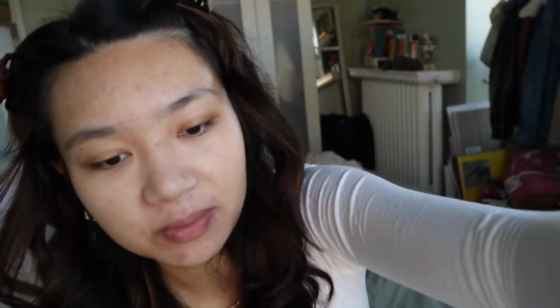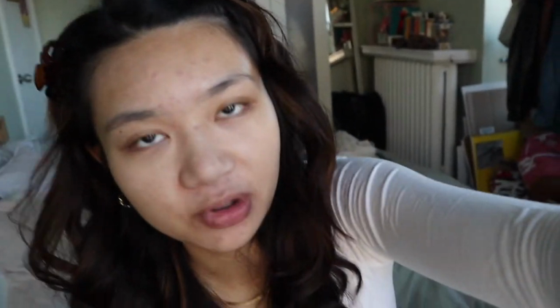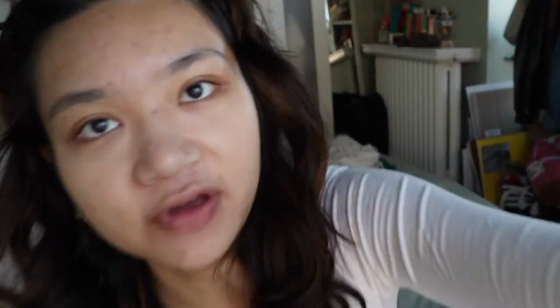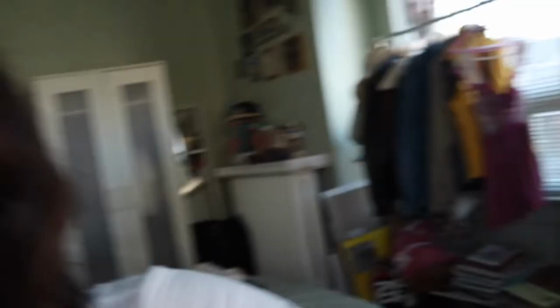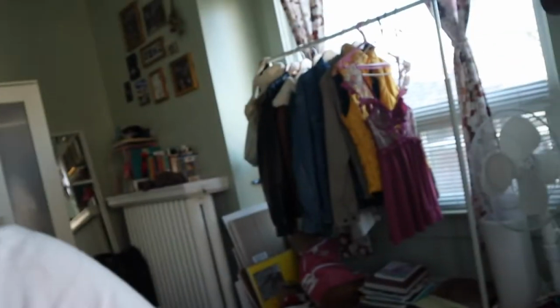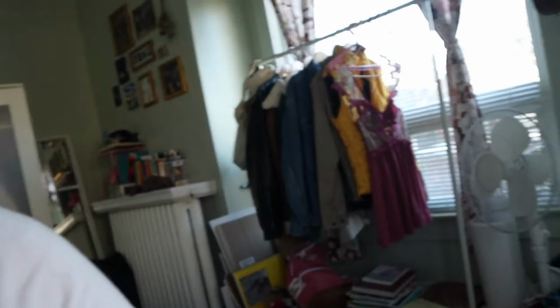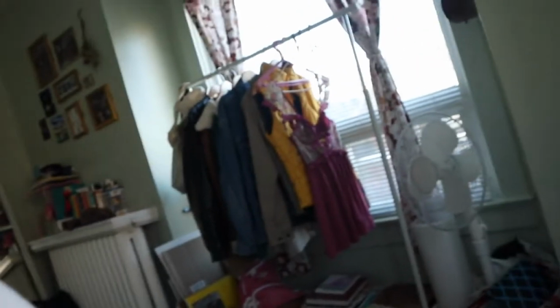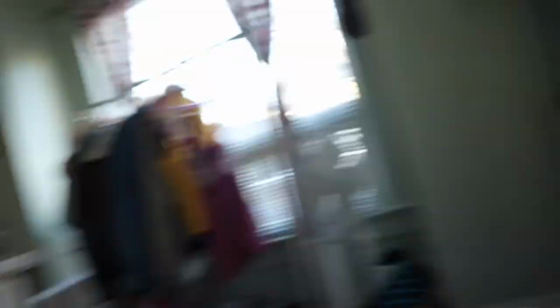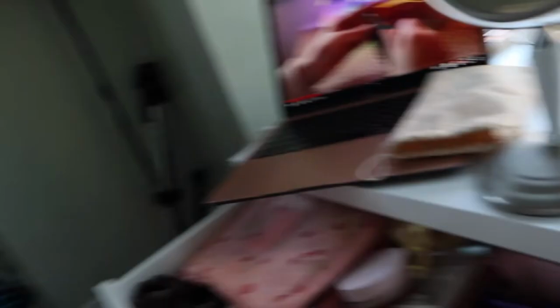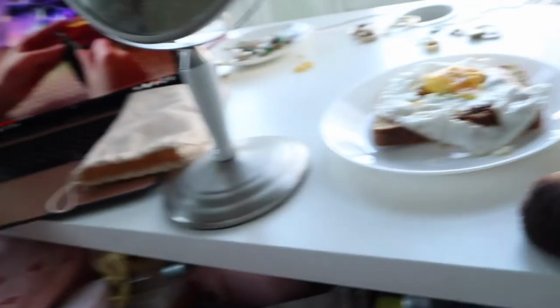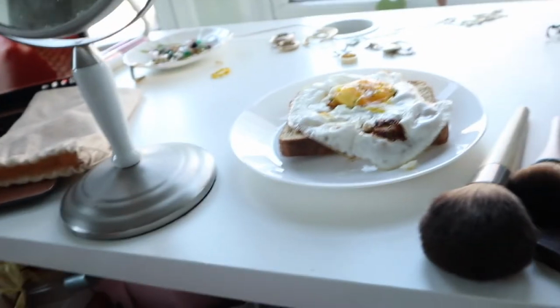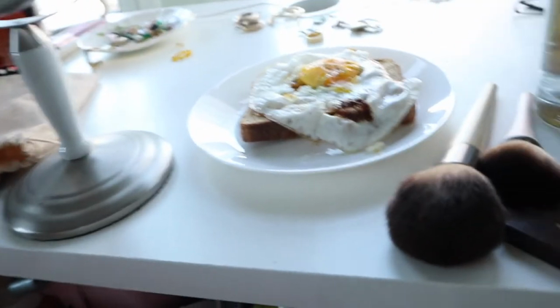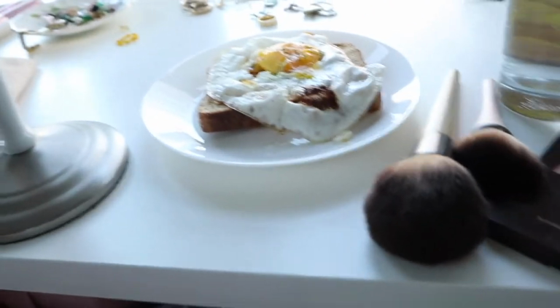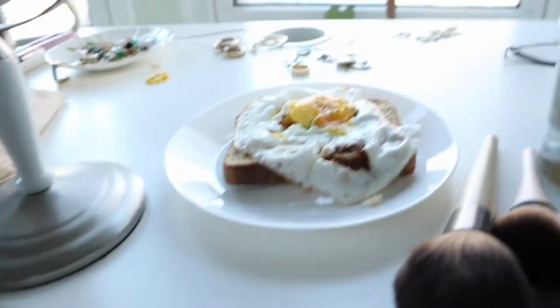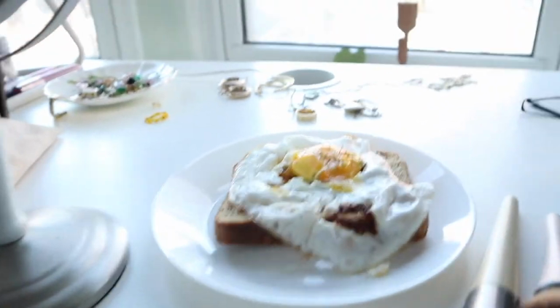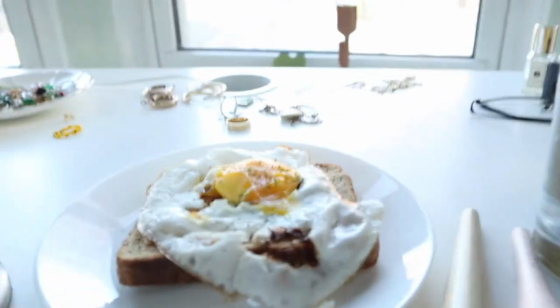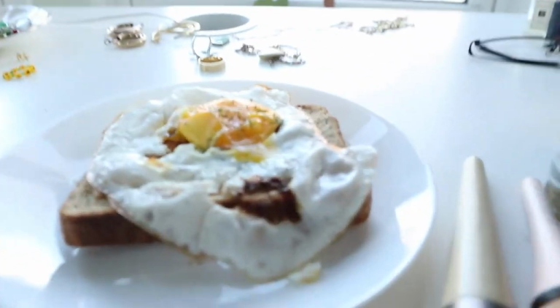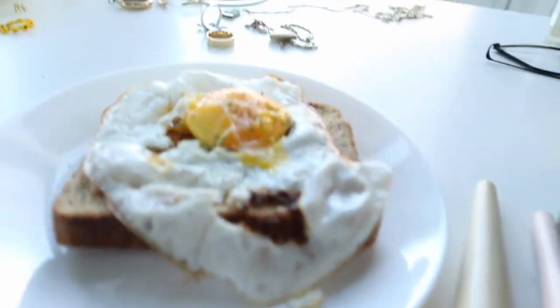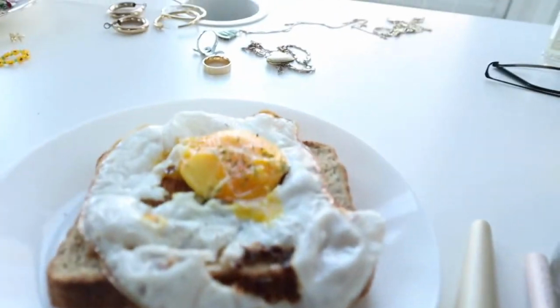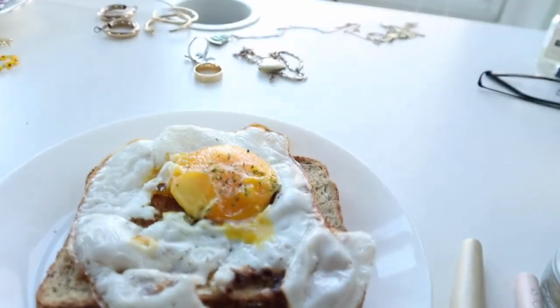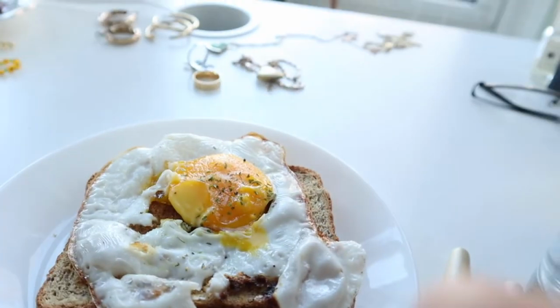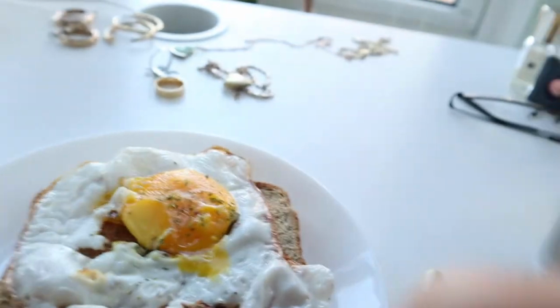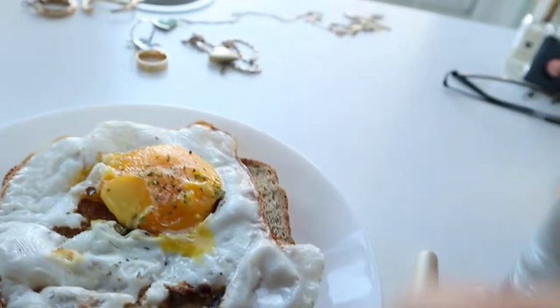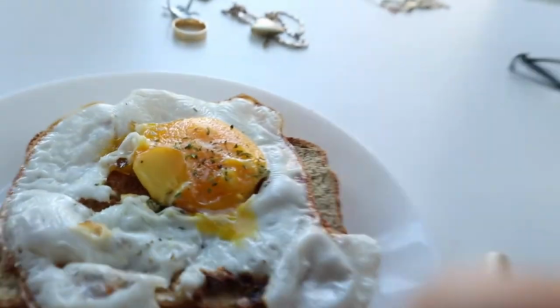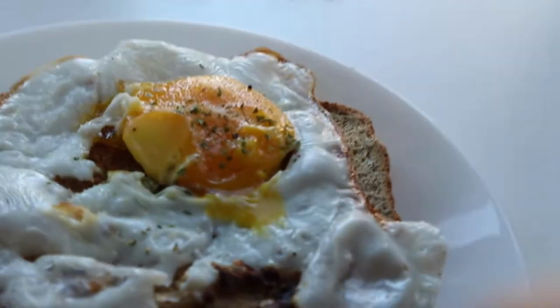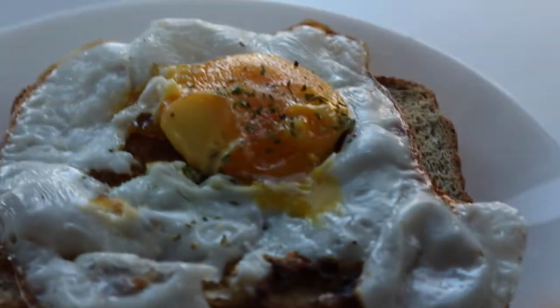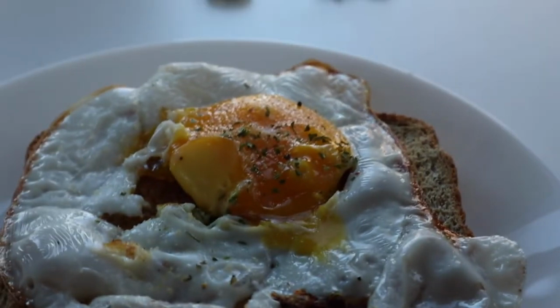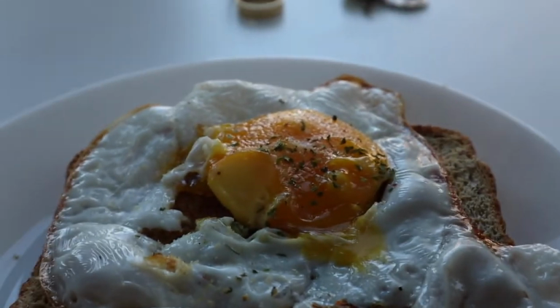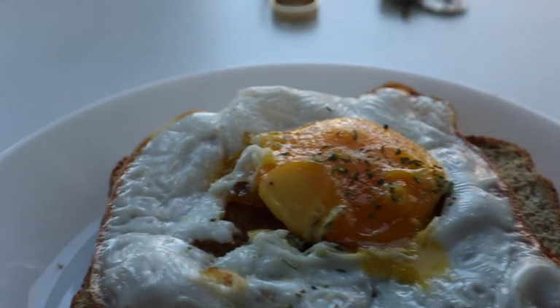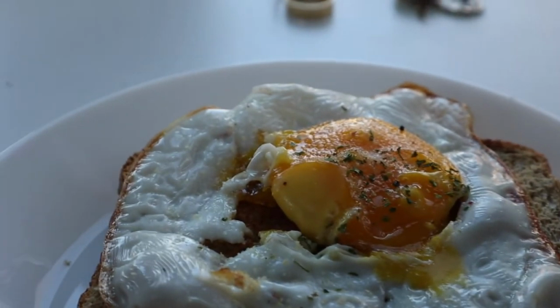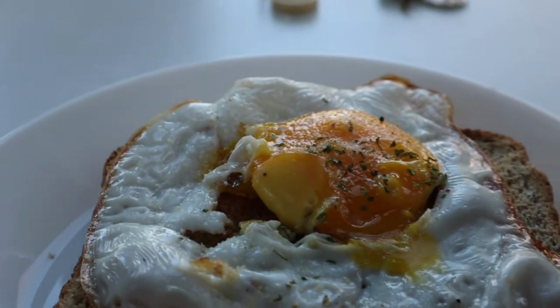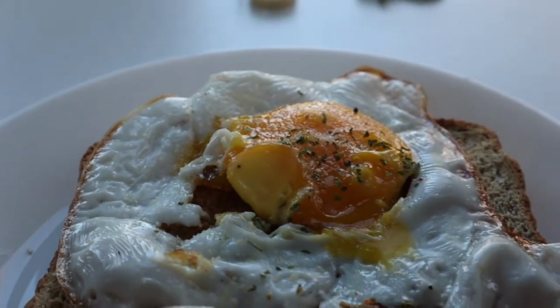I made breakfast, so here's my breakfast — just thought I'd show. It's just an egg on toast.